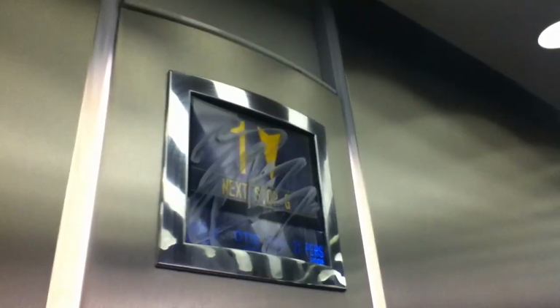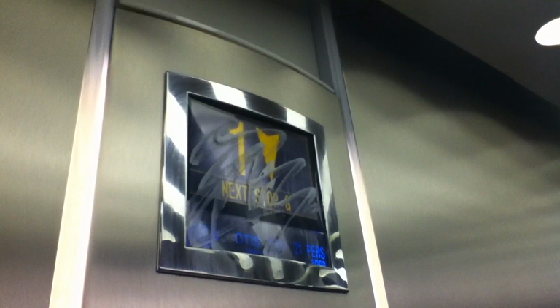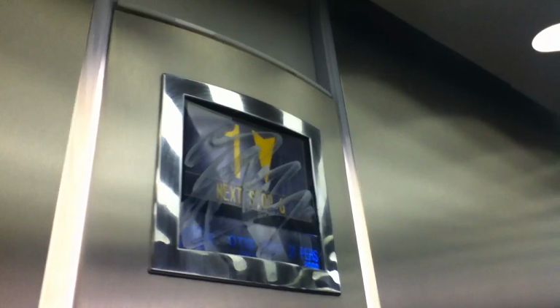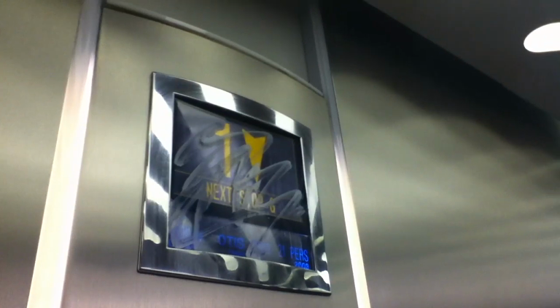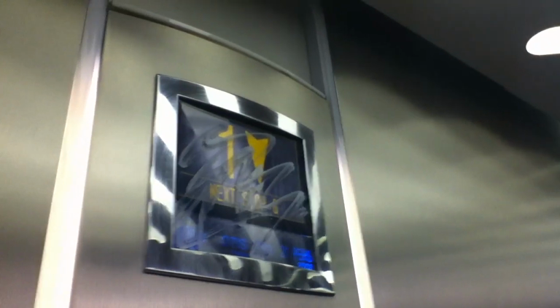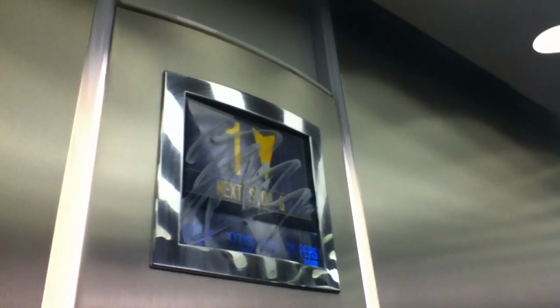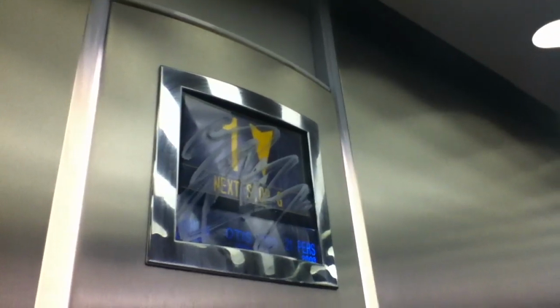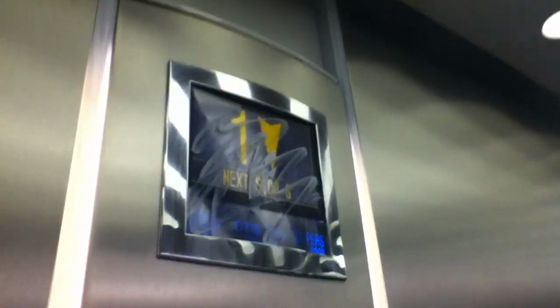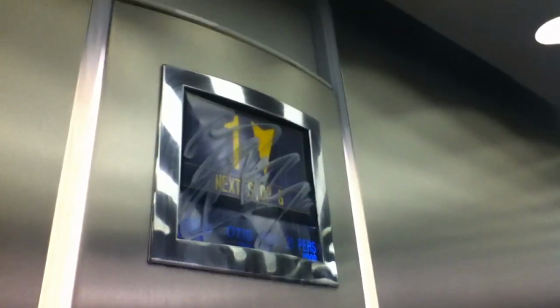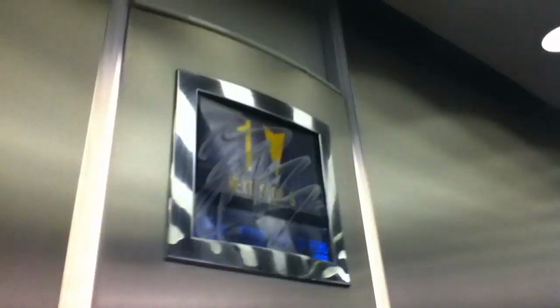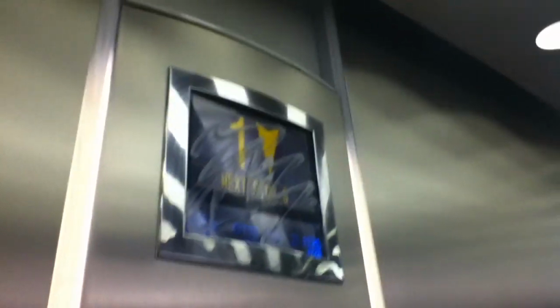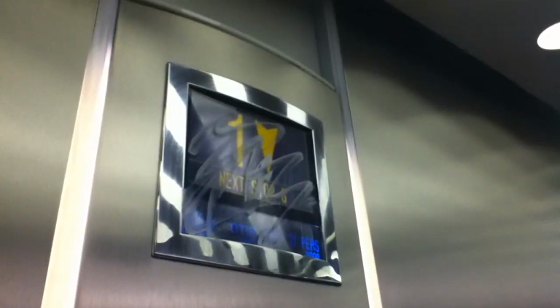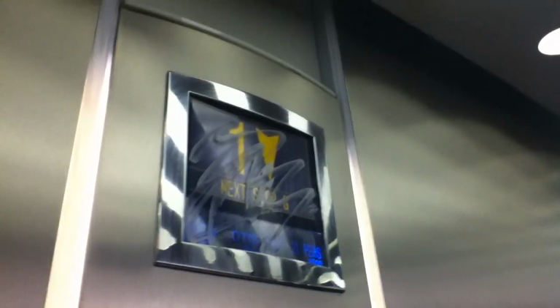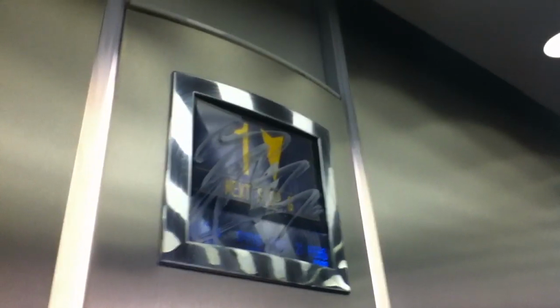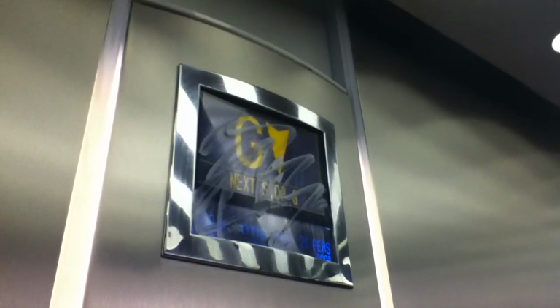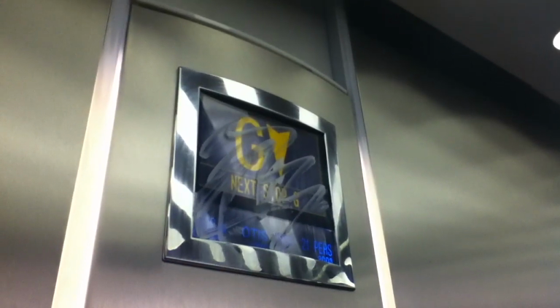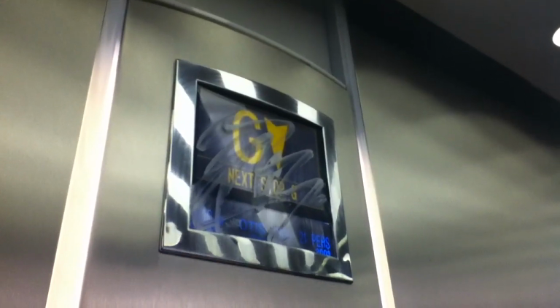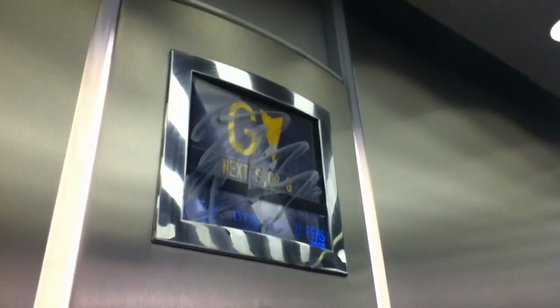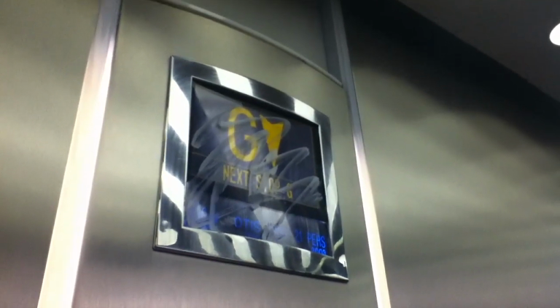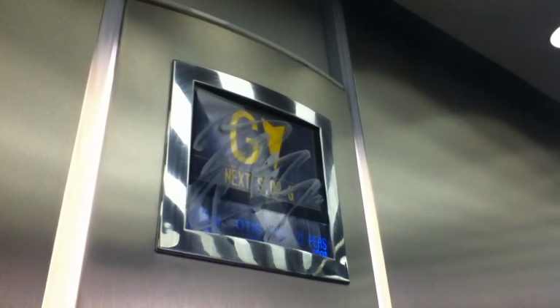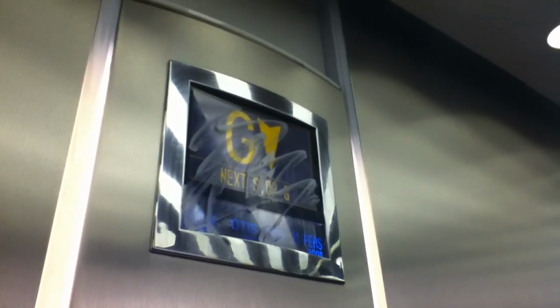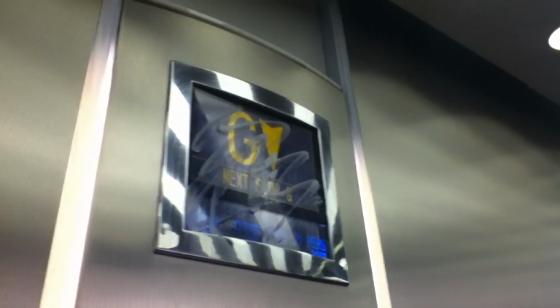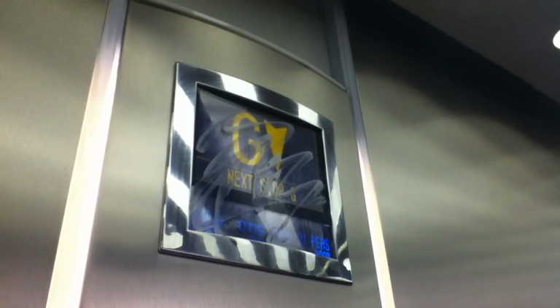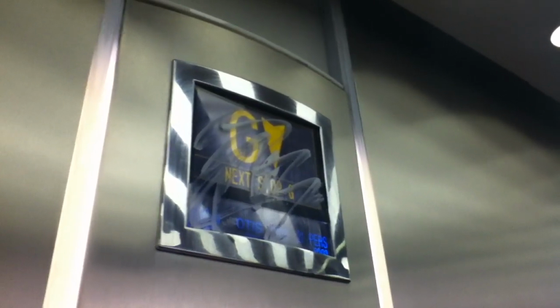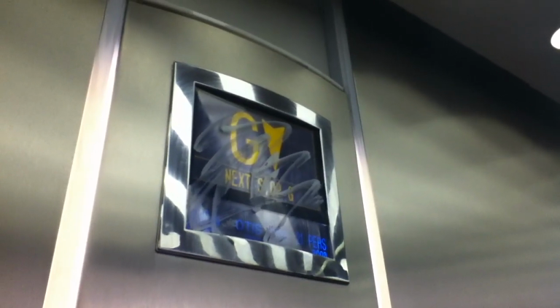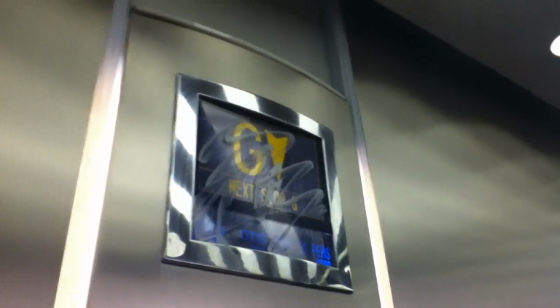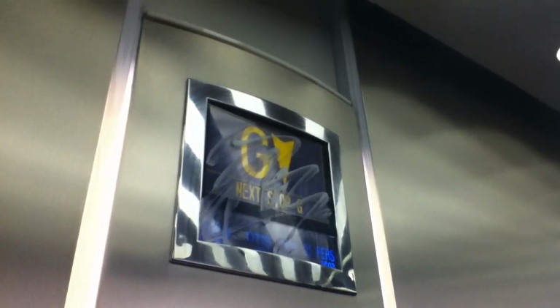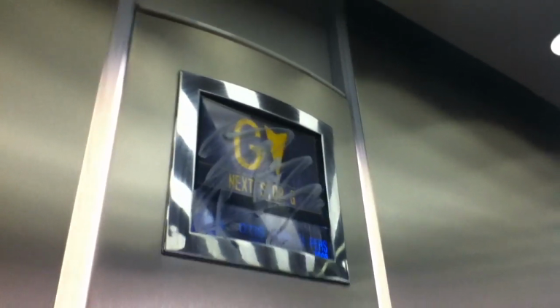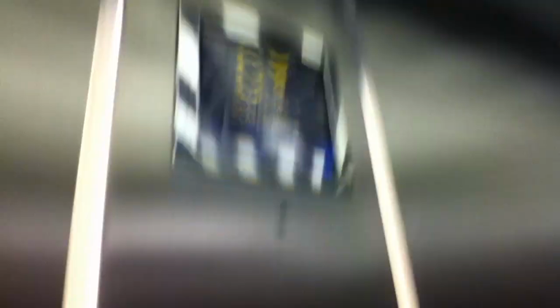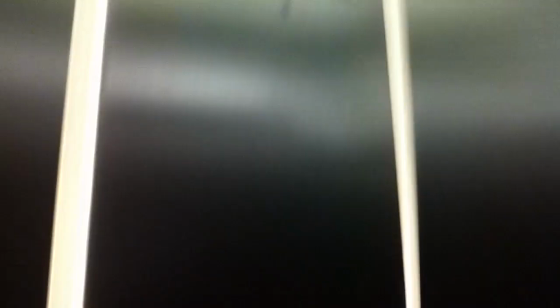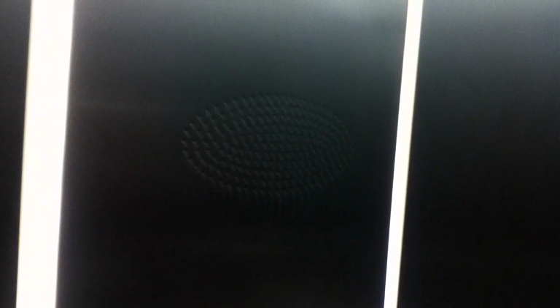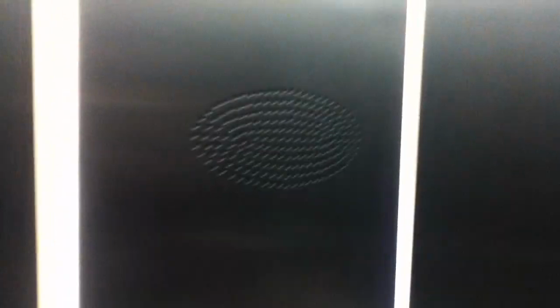There's that 1,600kg, 21 persons, installed in 2003. Here we are at G. It's got the voice announcement.